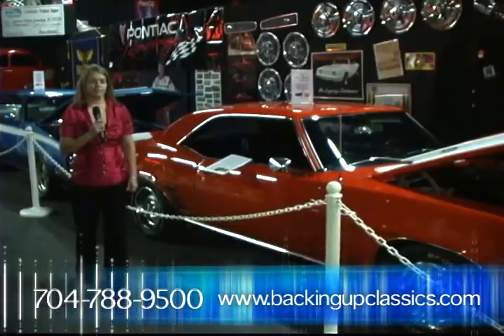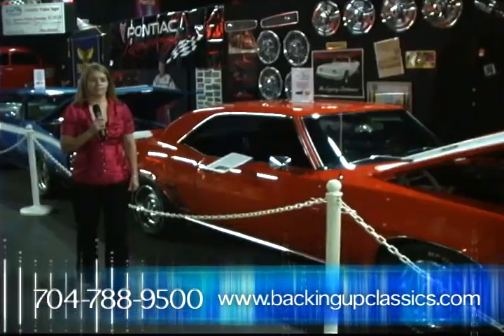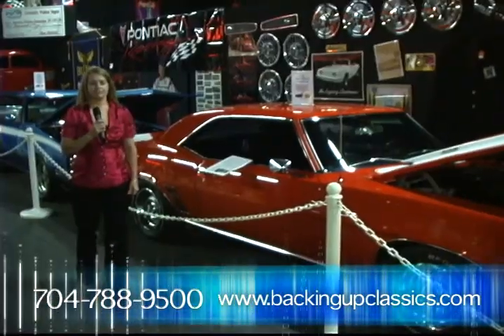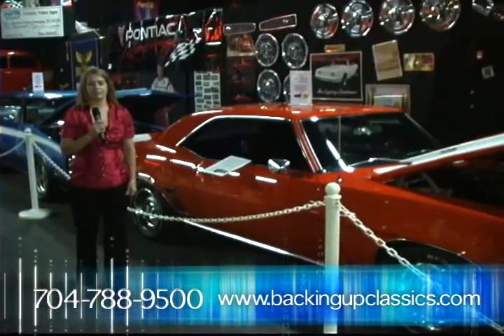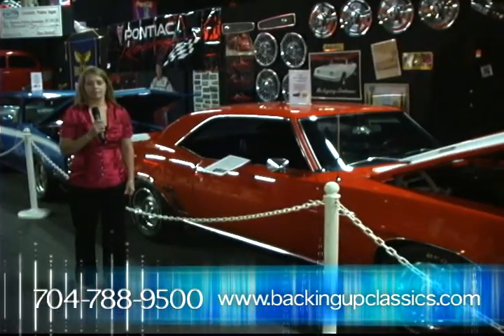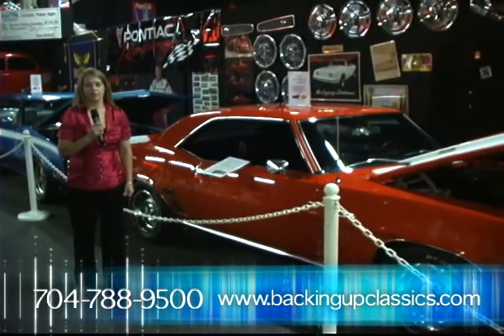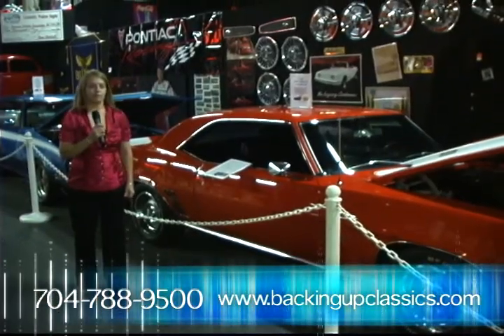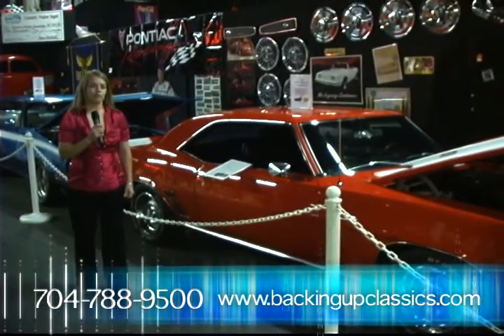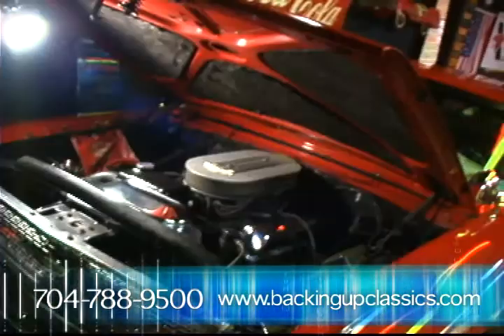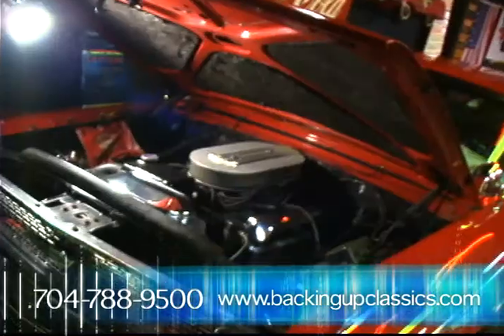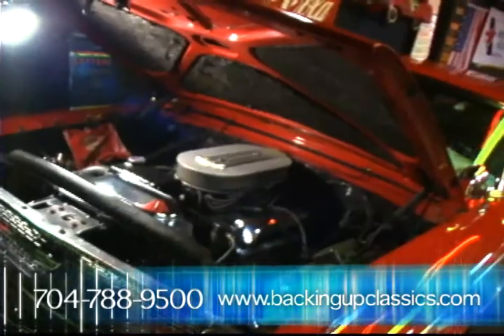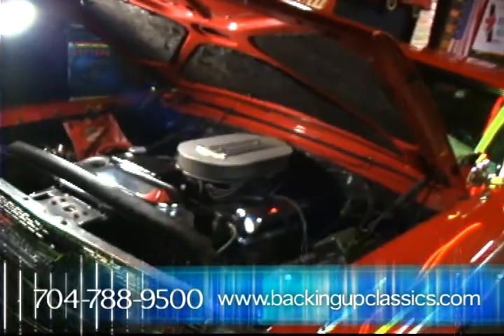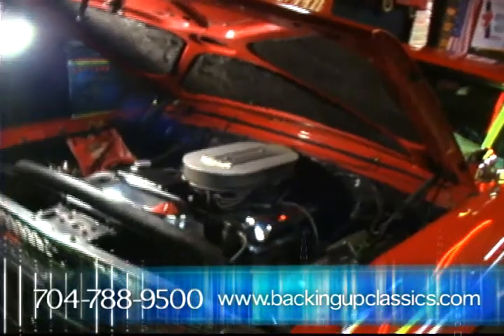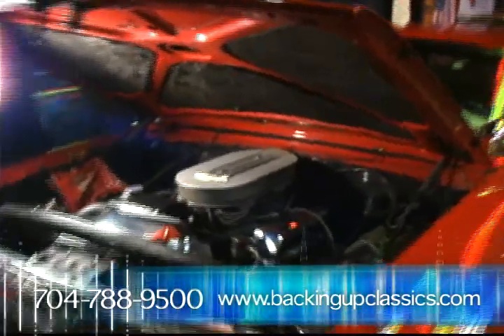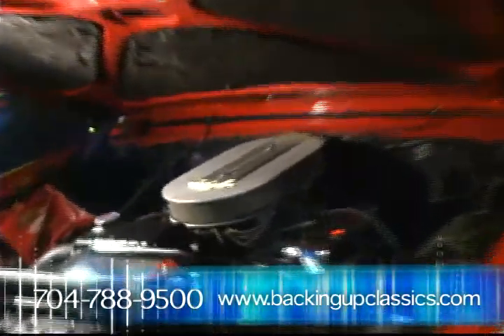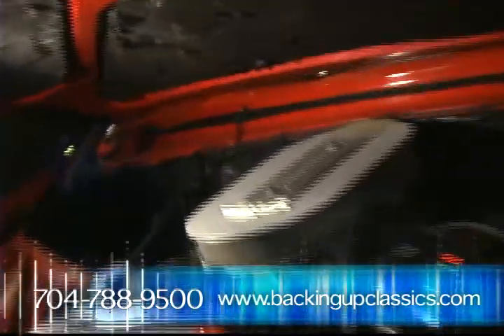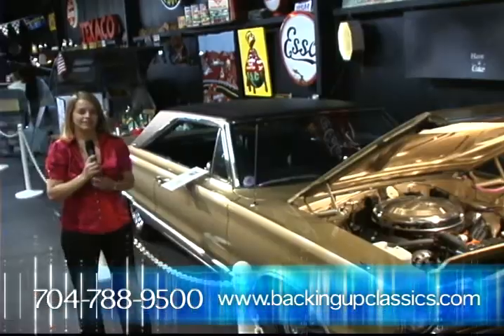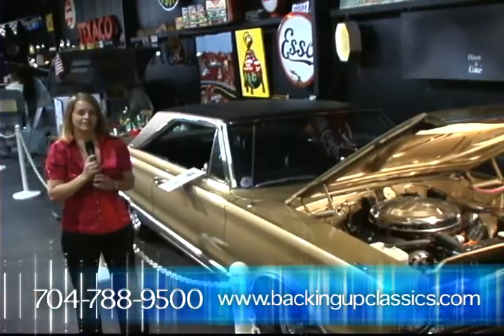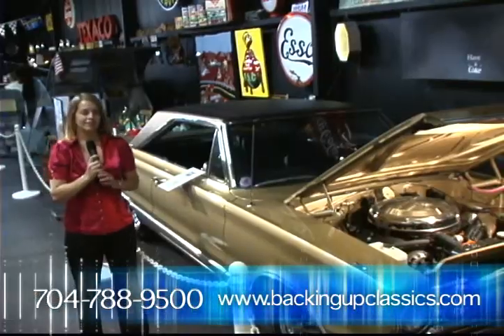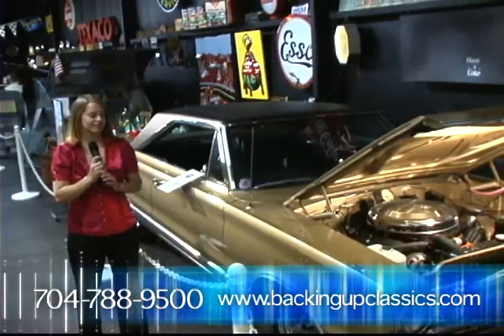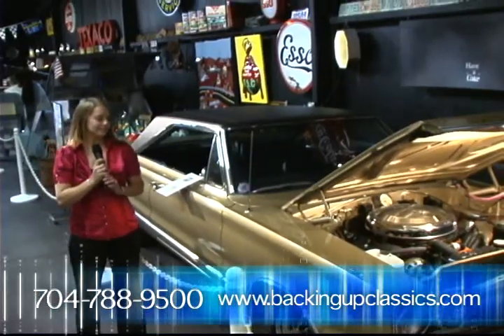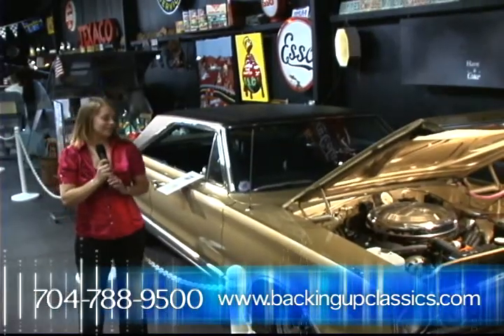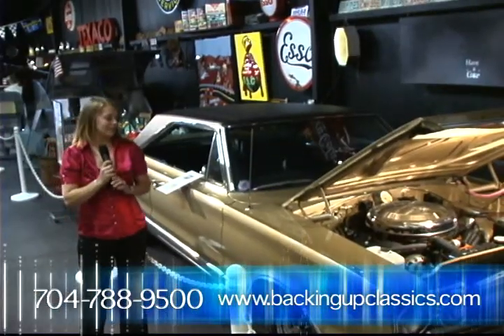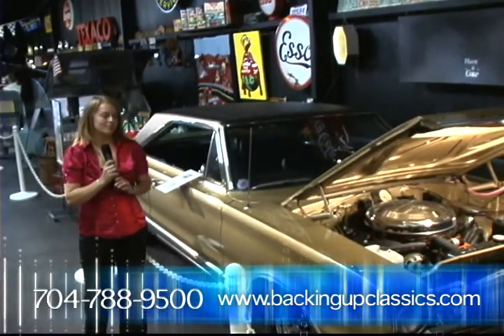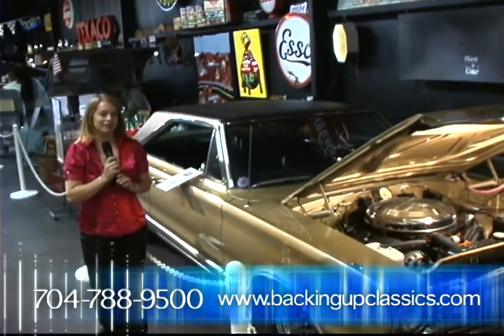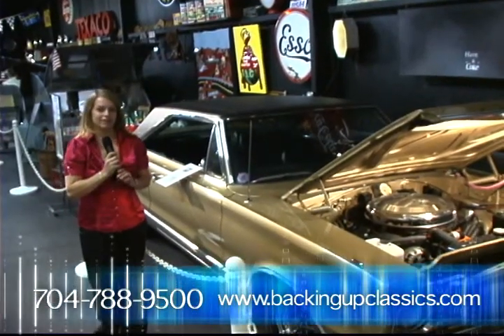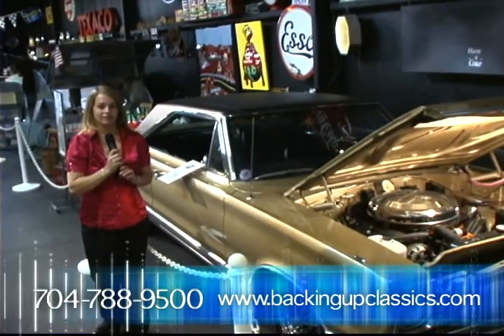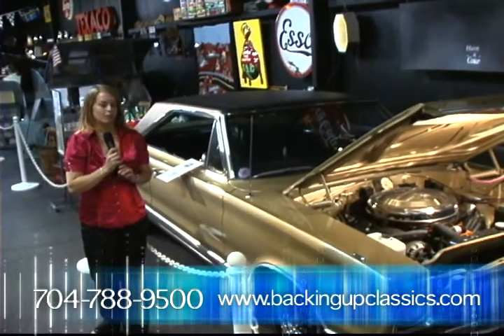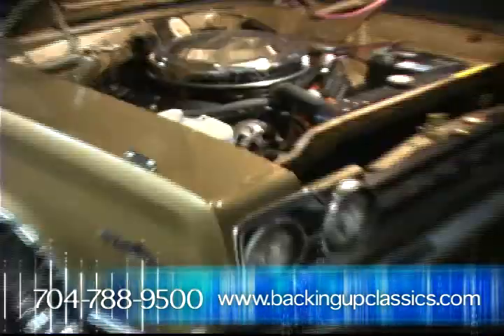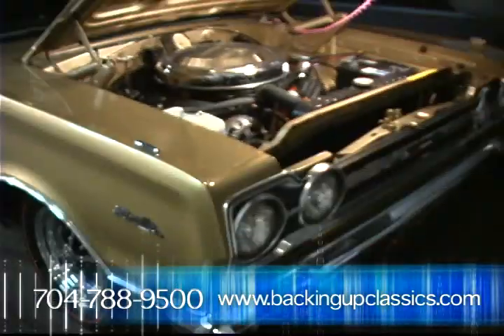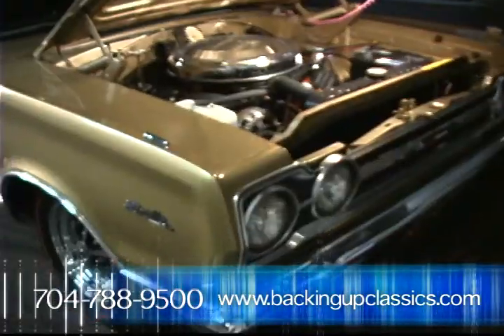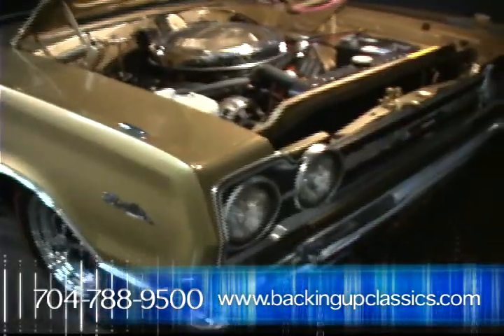Here's a '69 Camaro owned by Roy Orbison. Here's a '67 Hemi Satellite, one of only seven made.